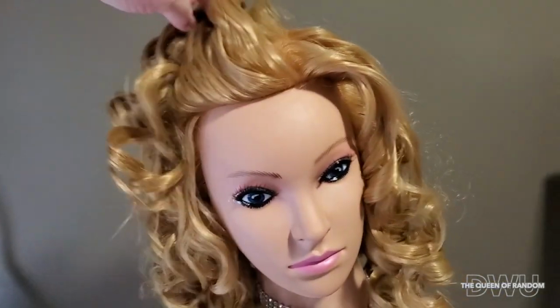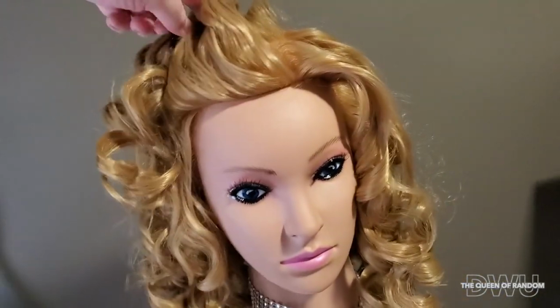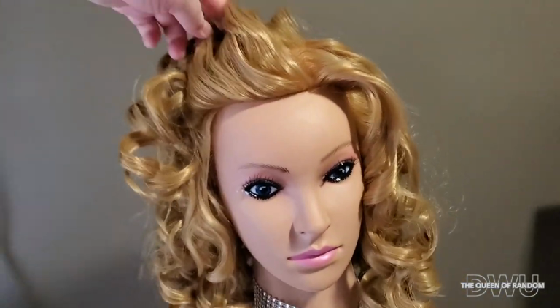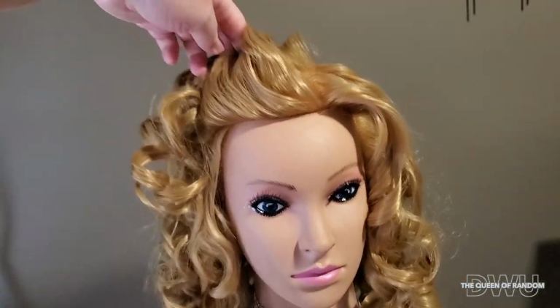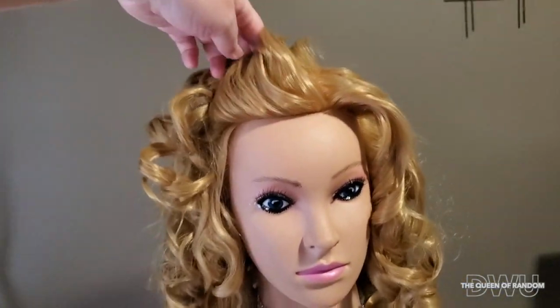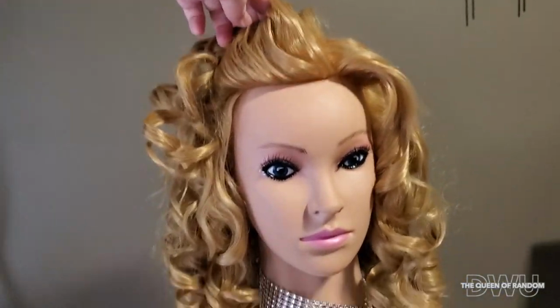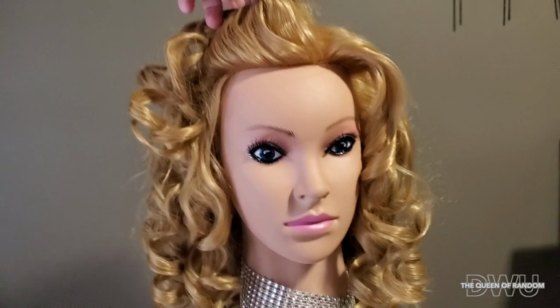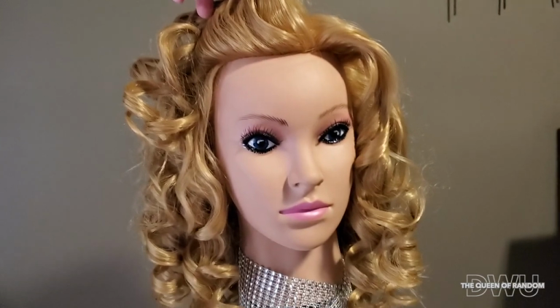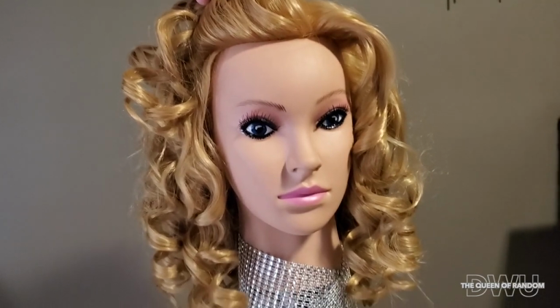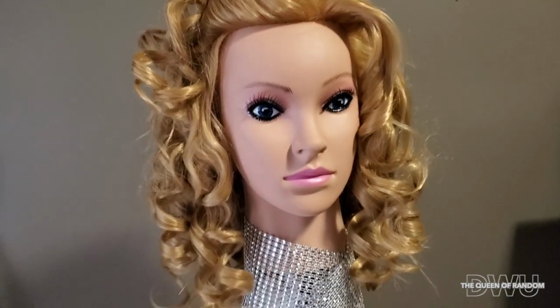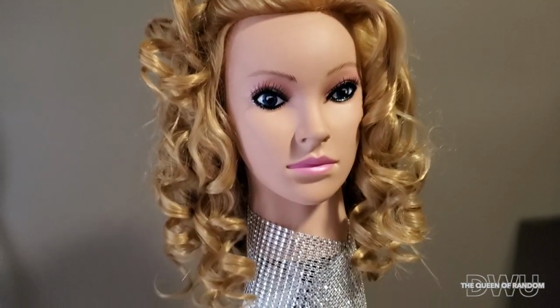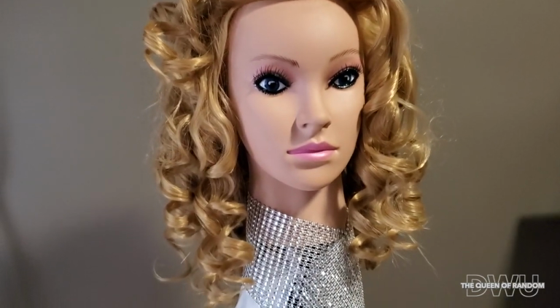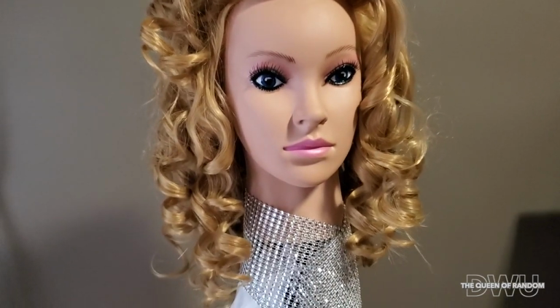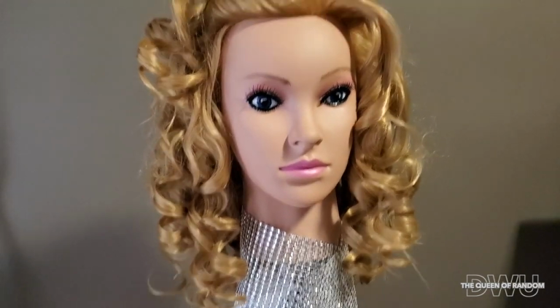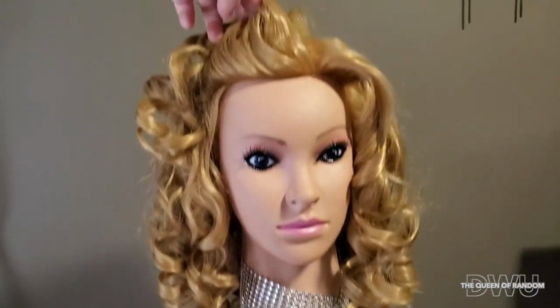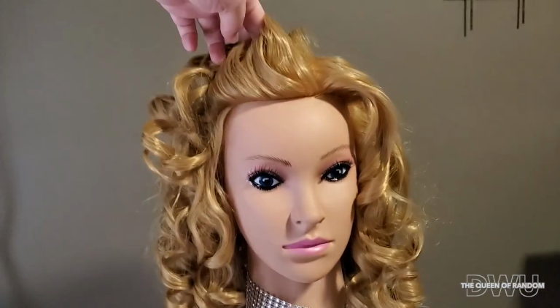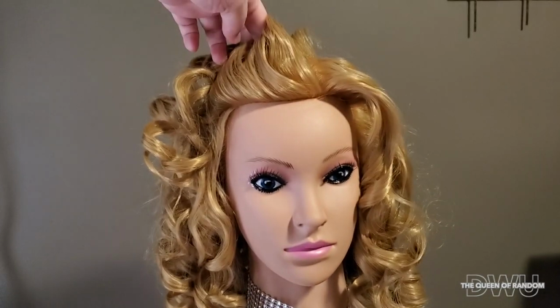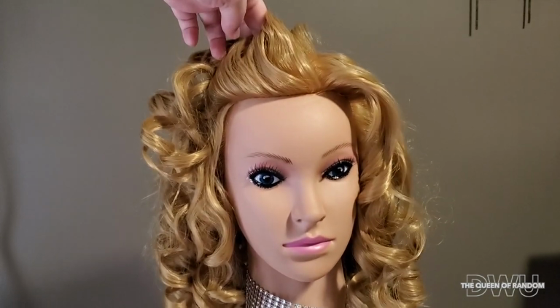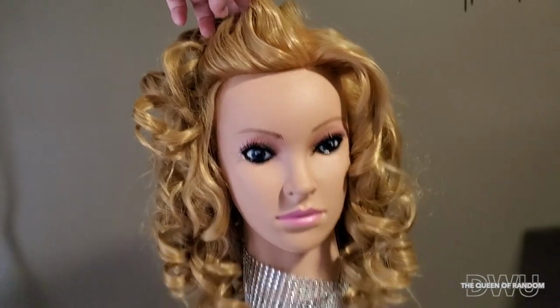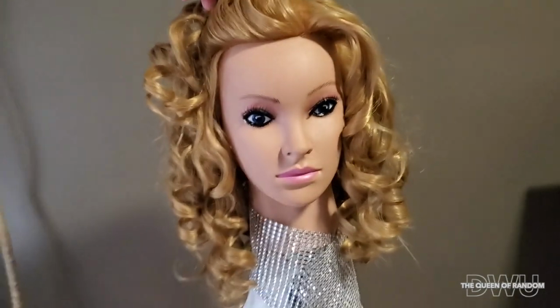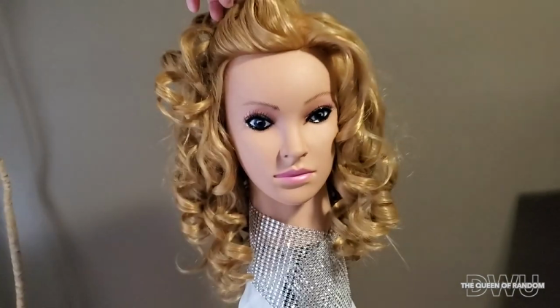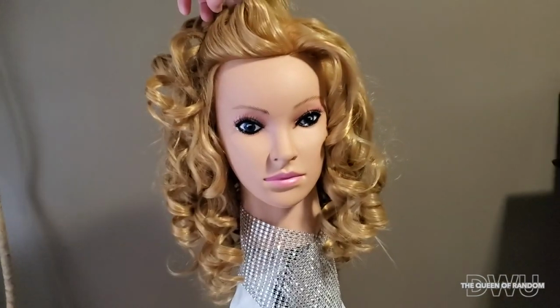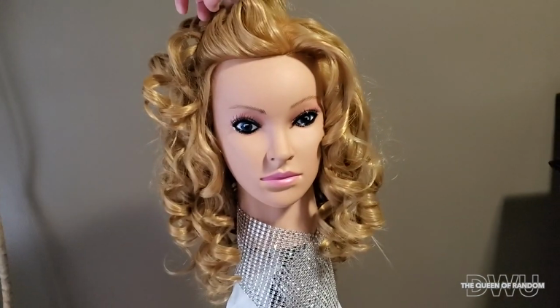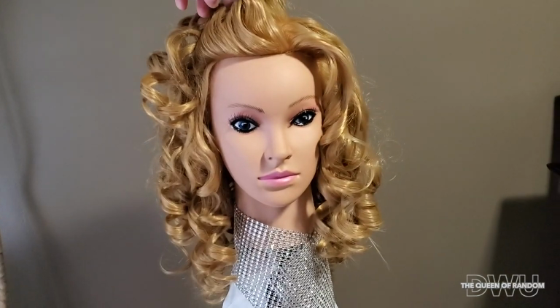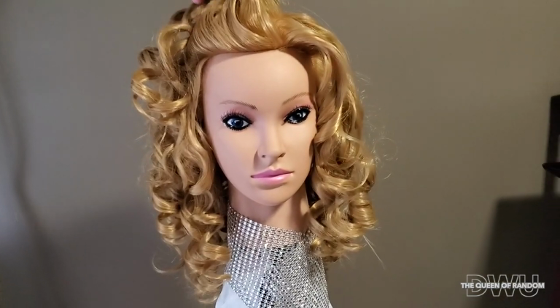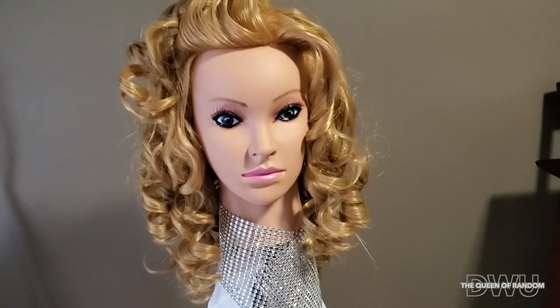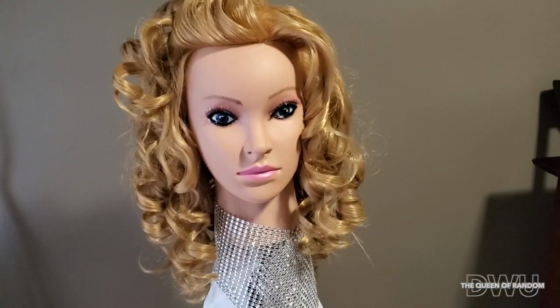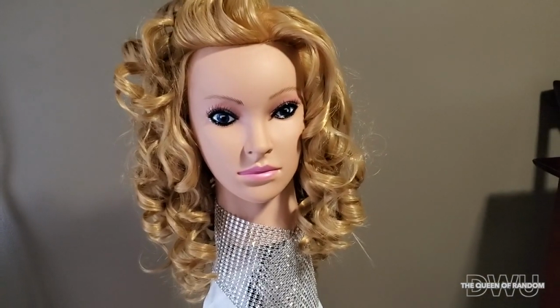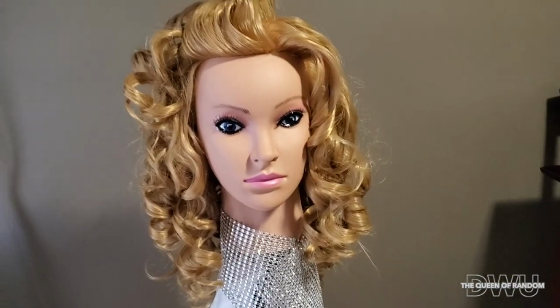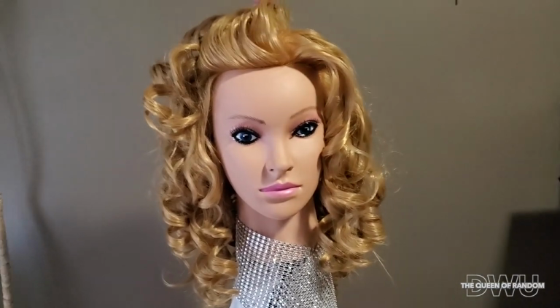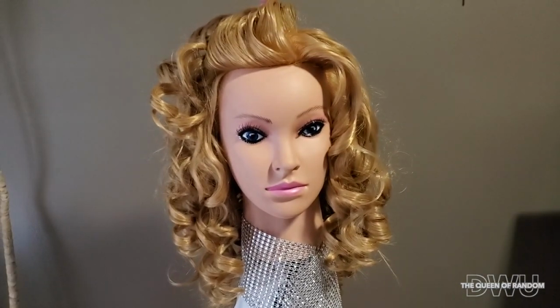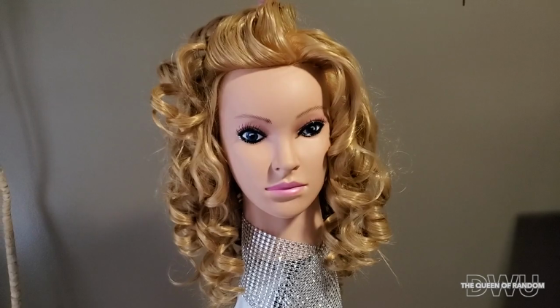If you found this video helpful, please give it a thumbs up and subscribe for all new videos. Thanks for watching. If you'd like to see some updo styles, head on over to Diamond Style — I will leave the link below.